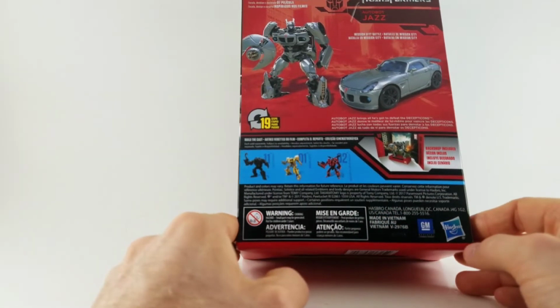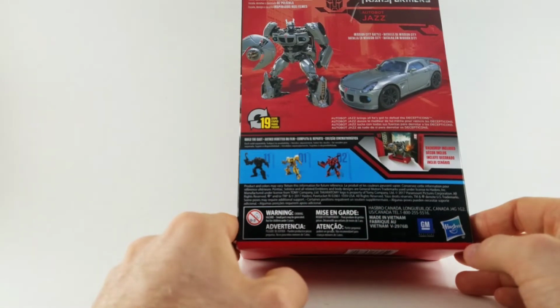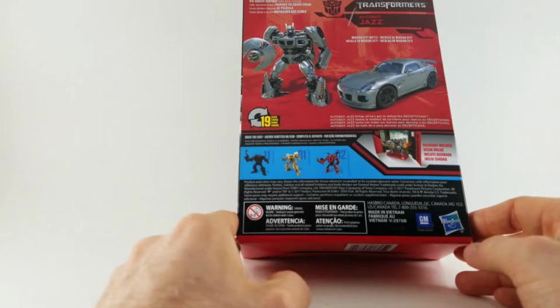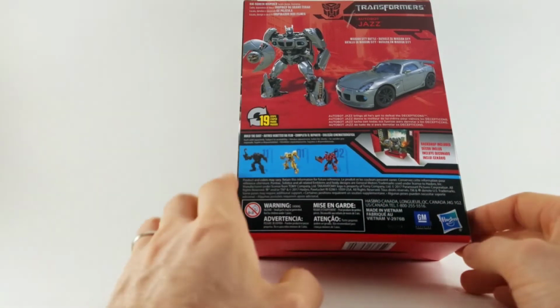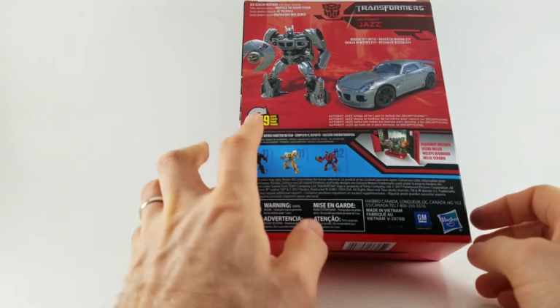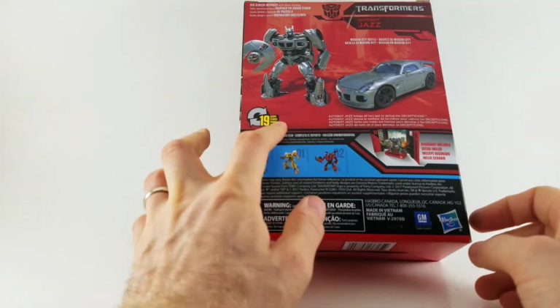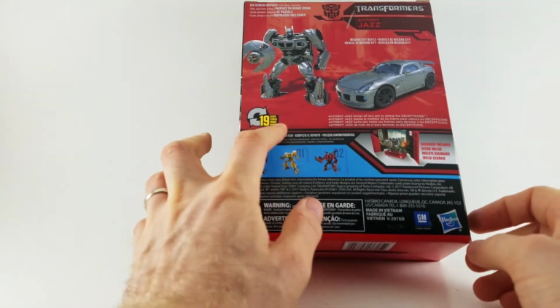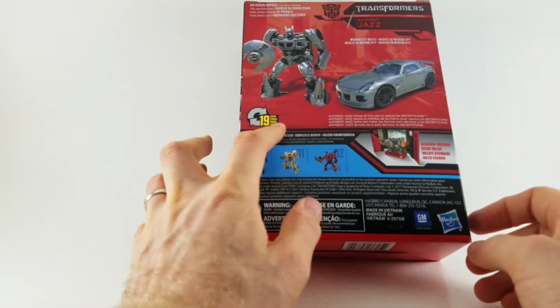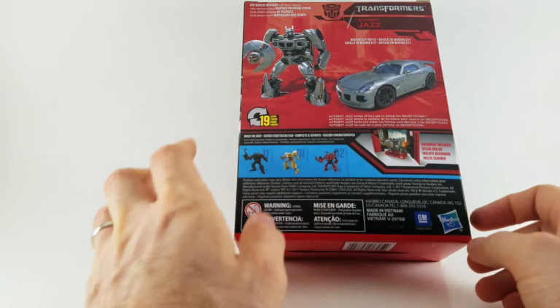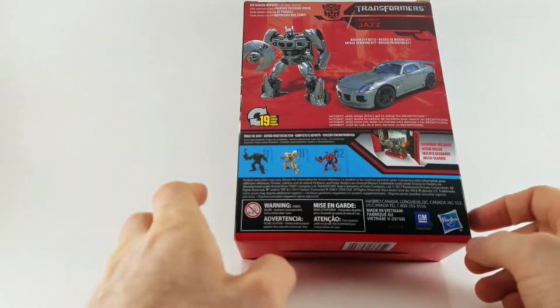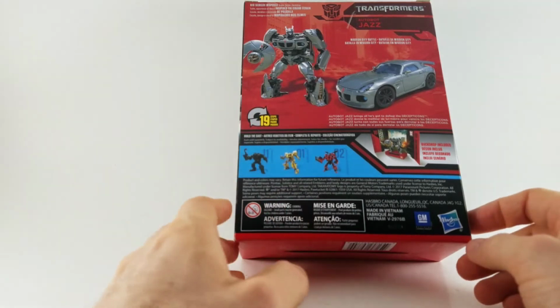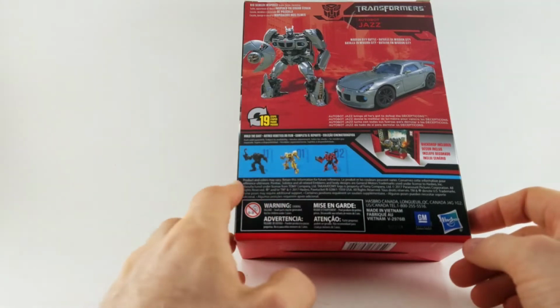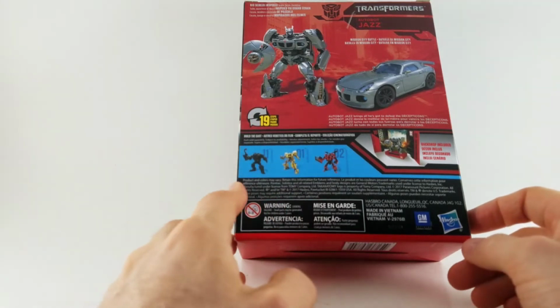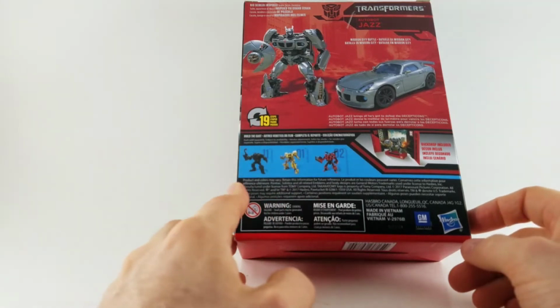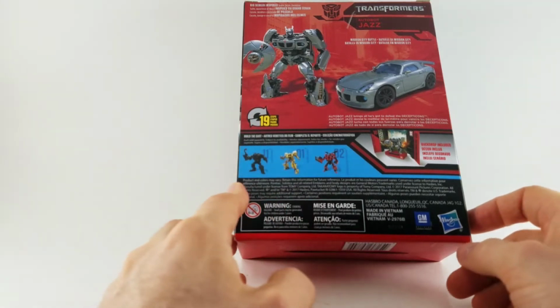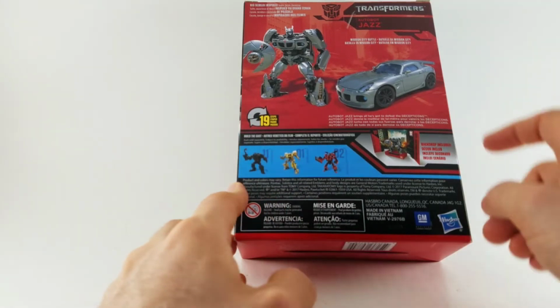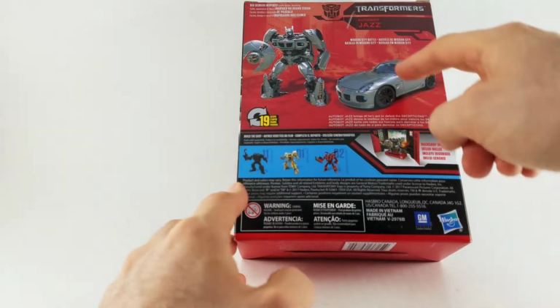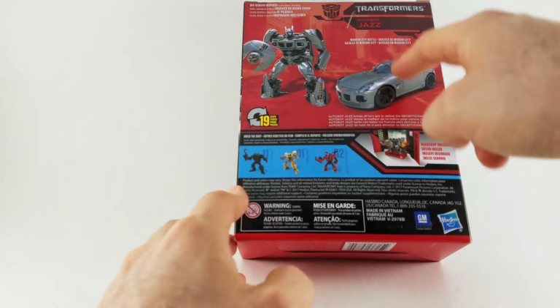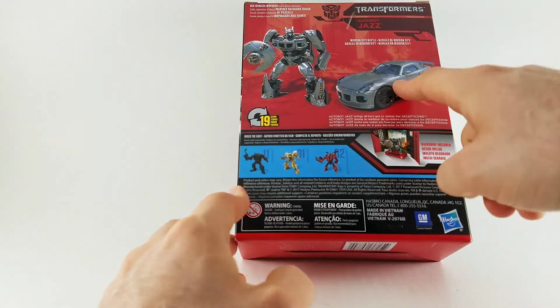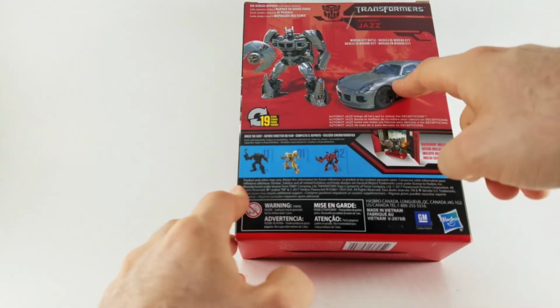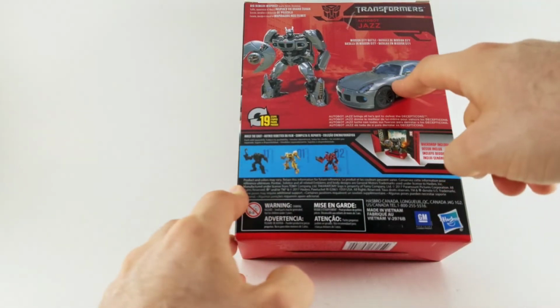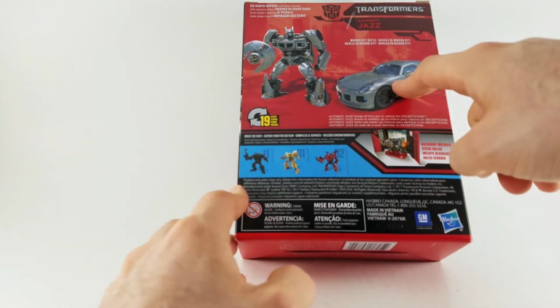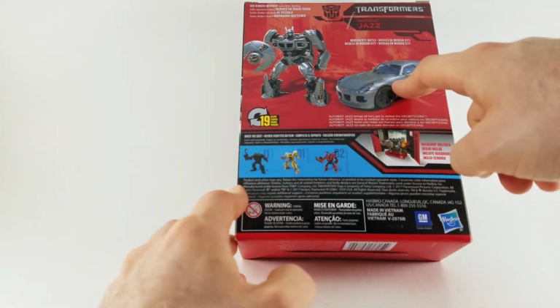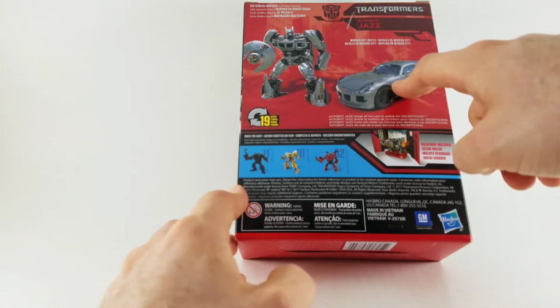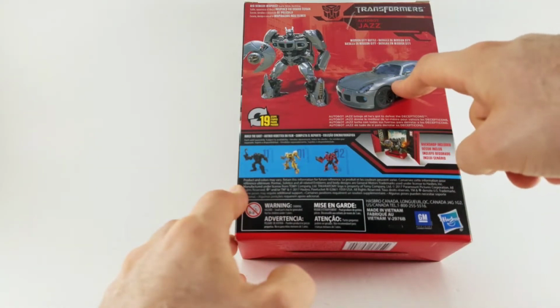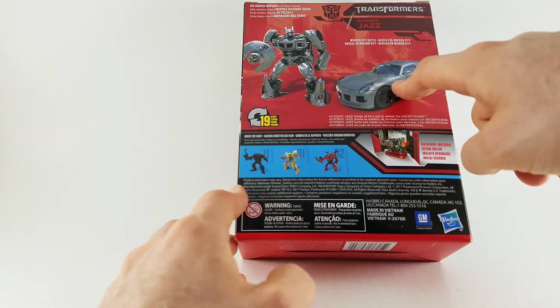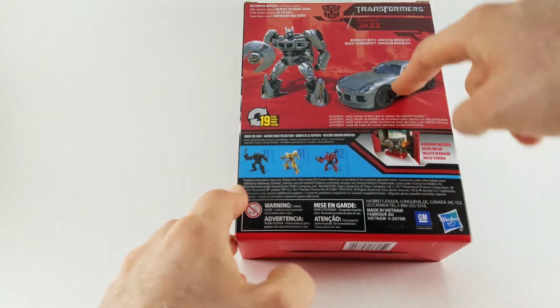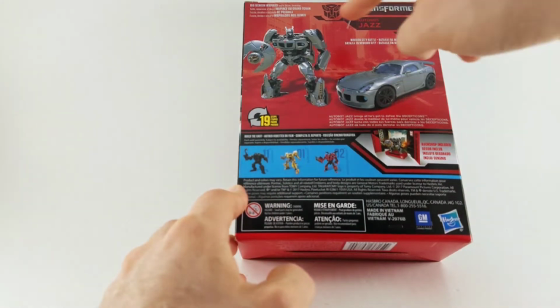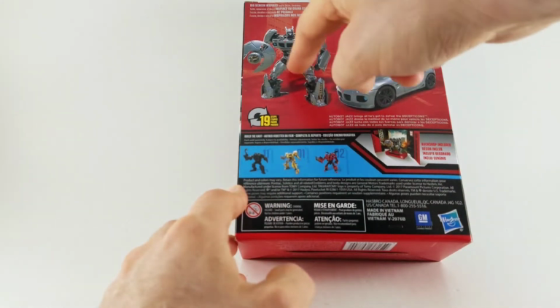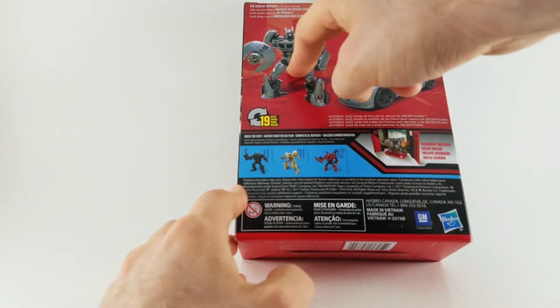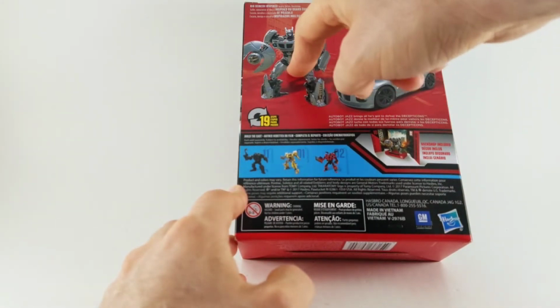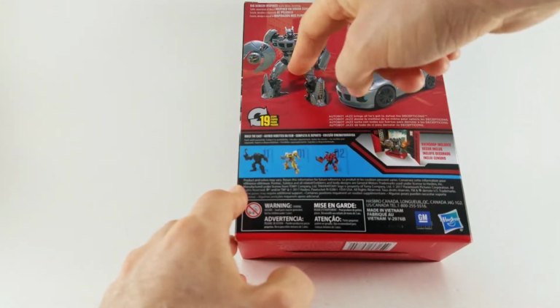It says it's got 19 steps, so we're gonna go from that to that.